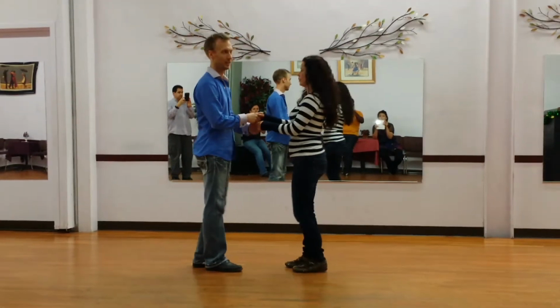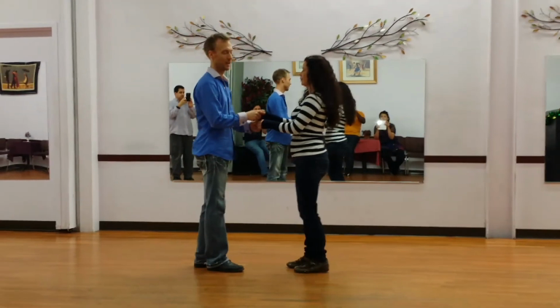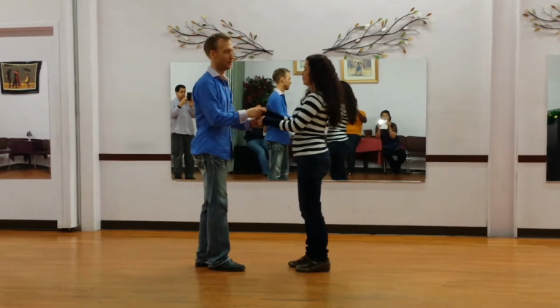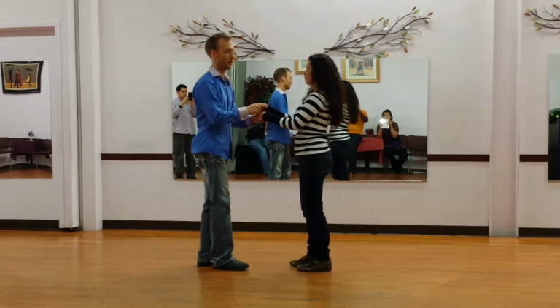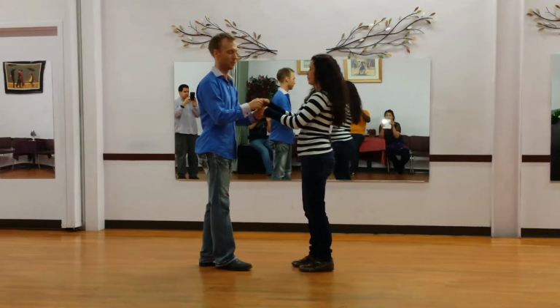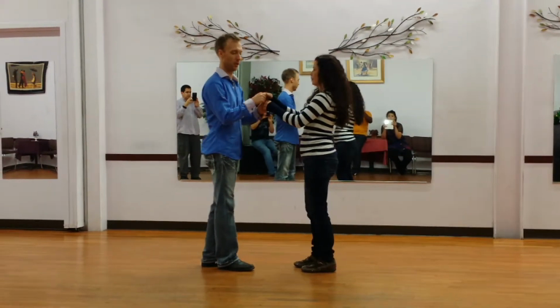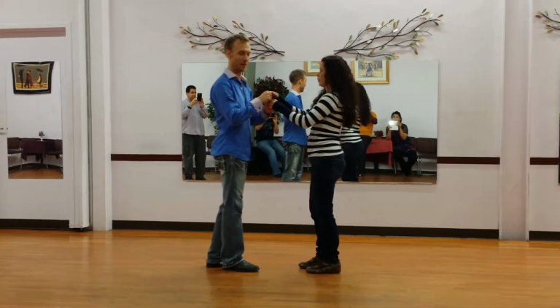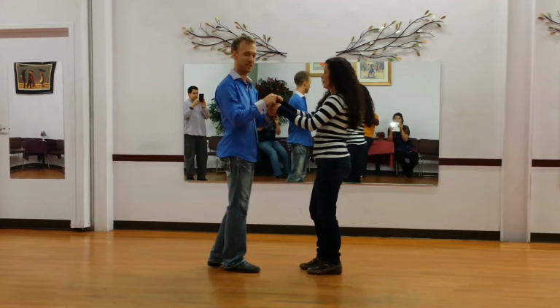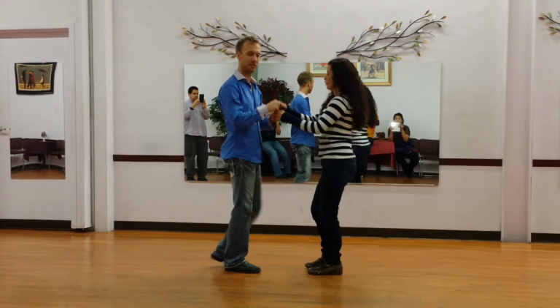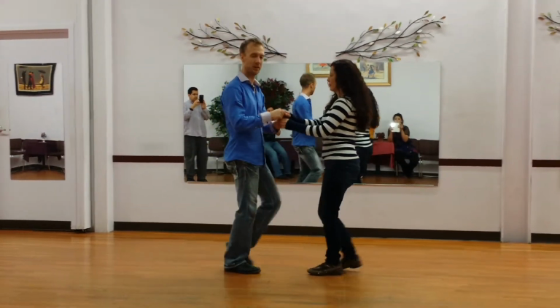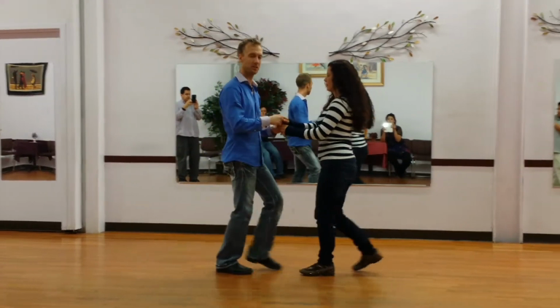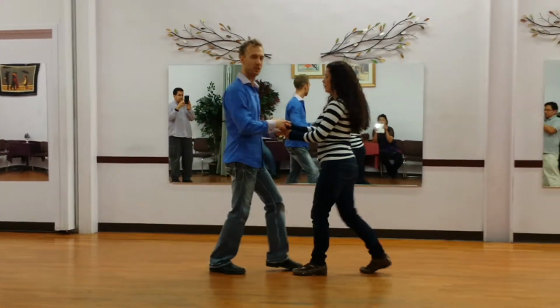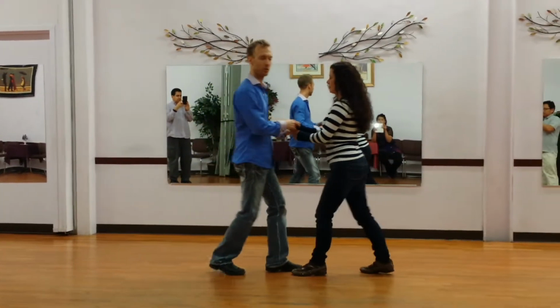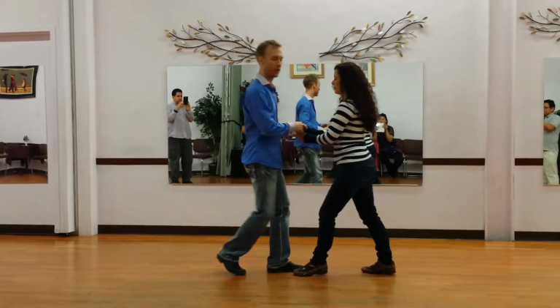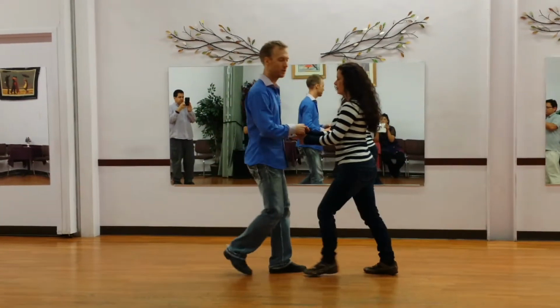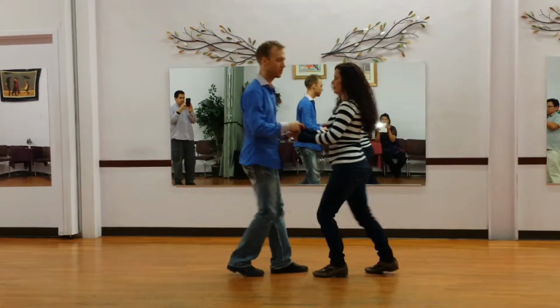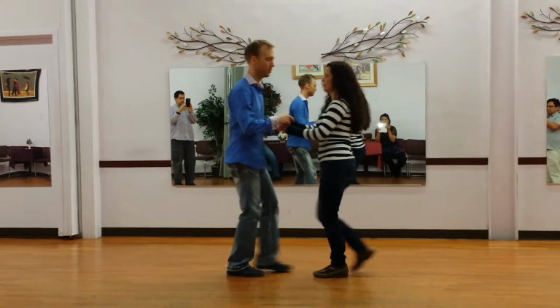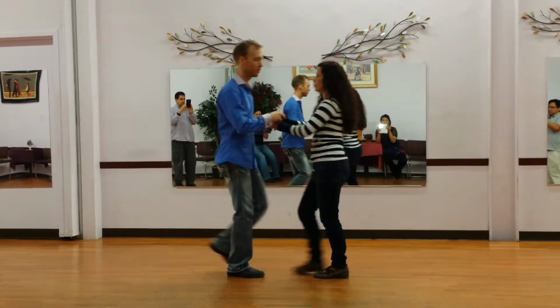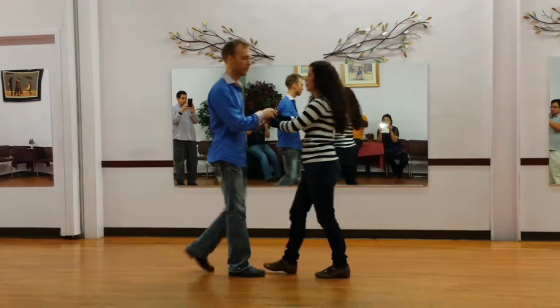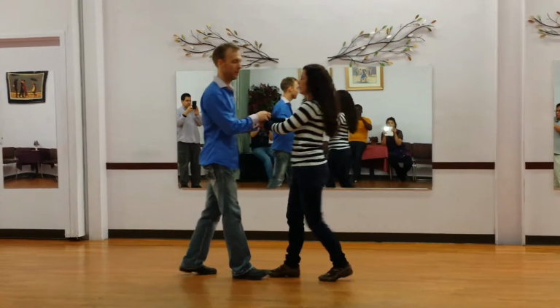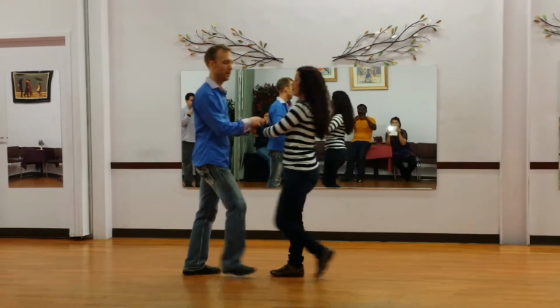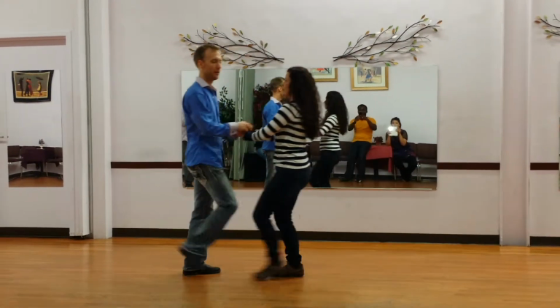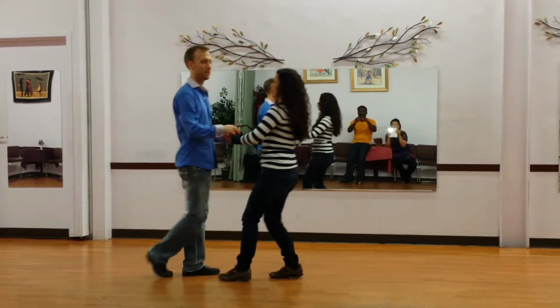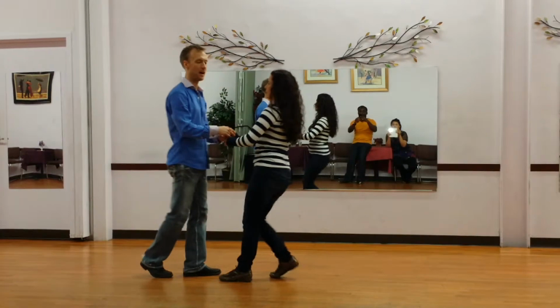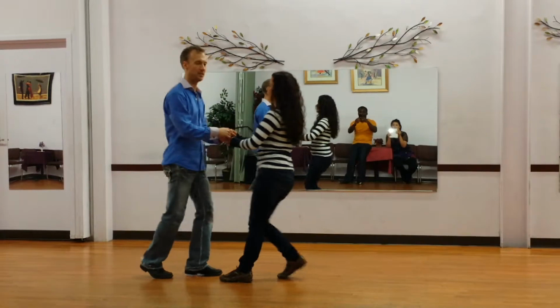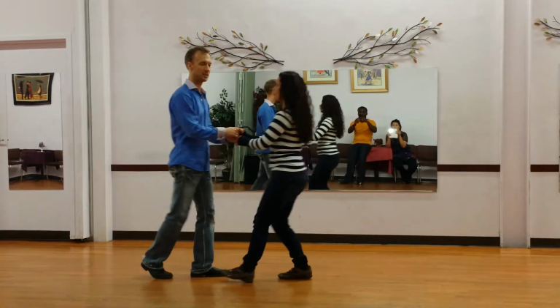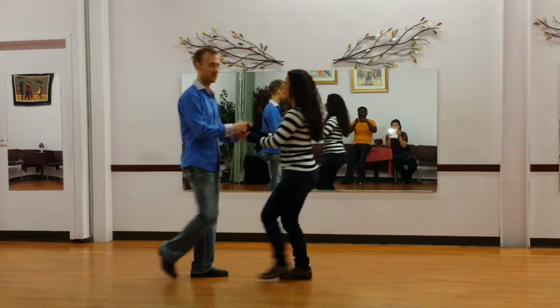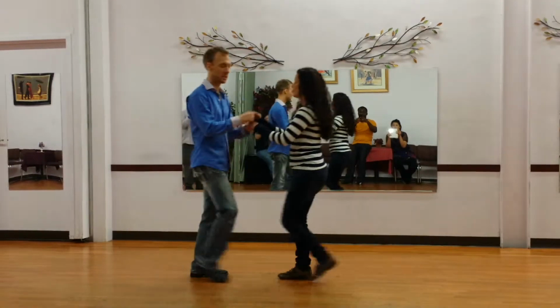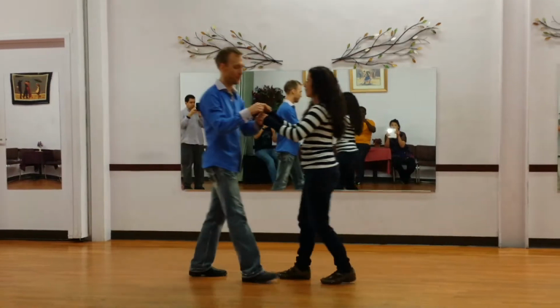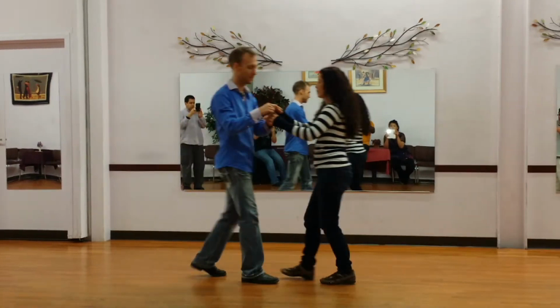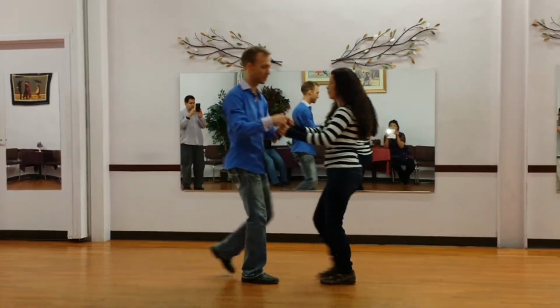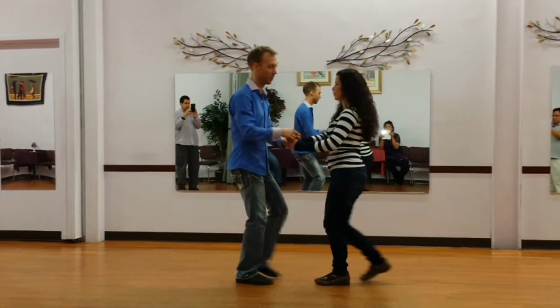Here we go. So we're doing a basic first. So there's one, two, three, five, six, seven. Basic turn.